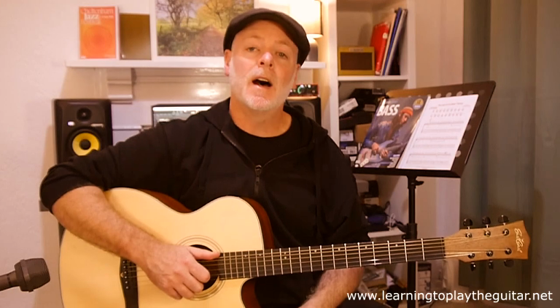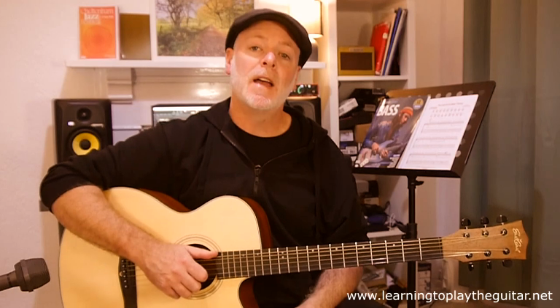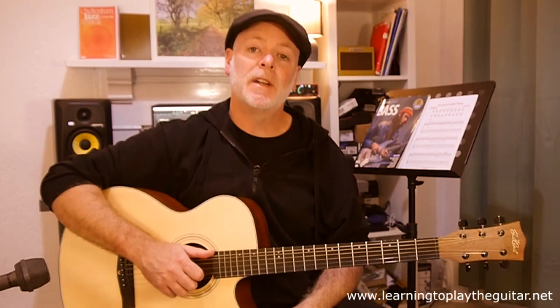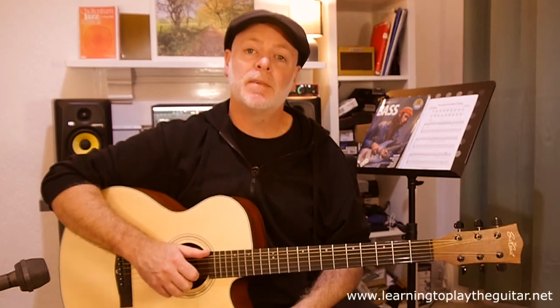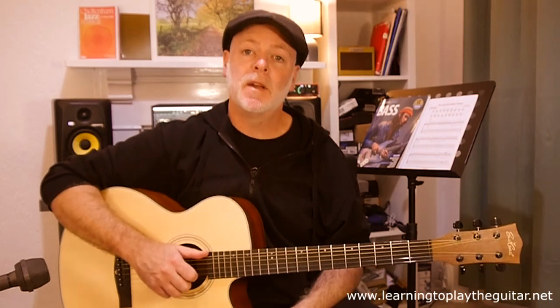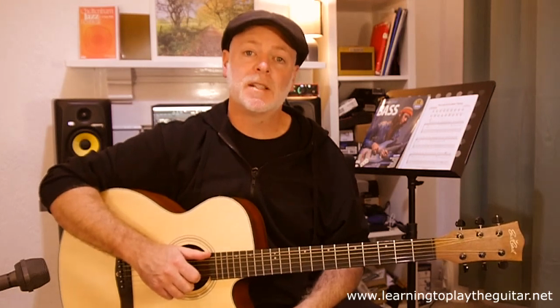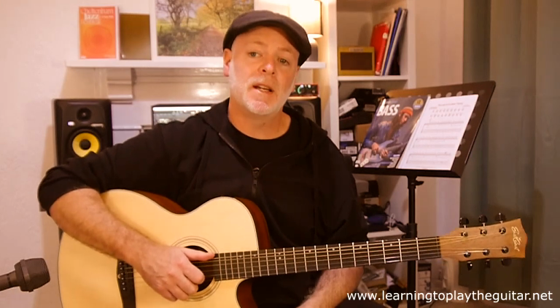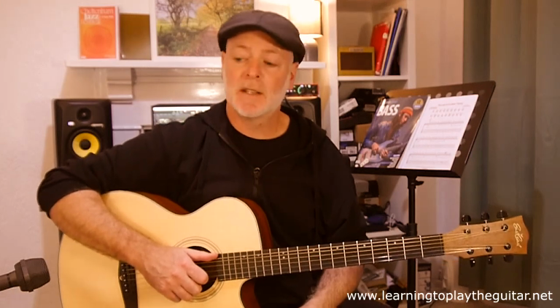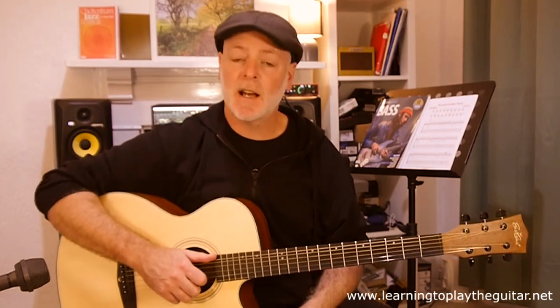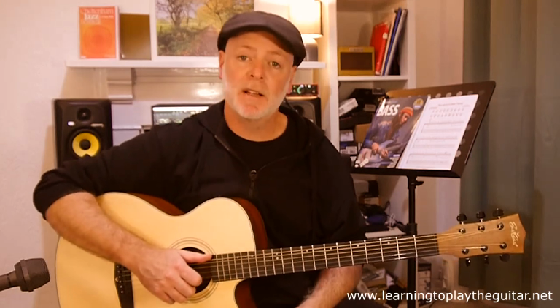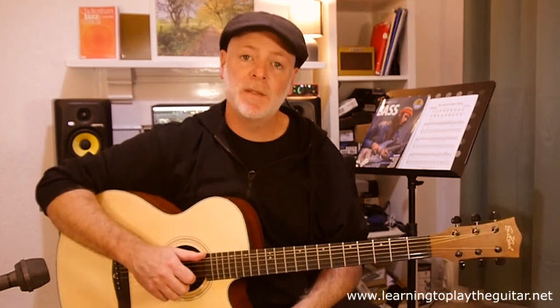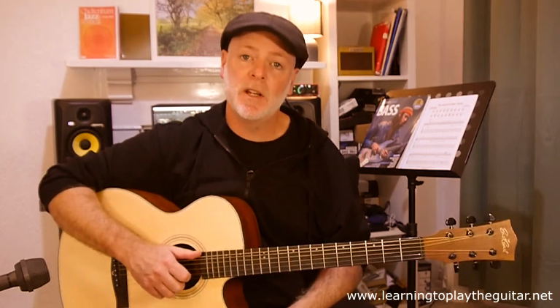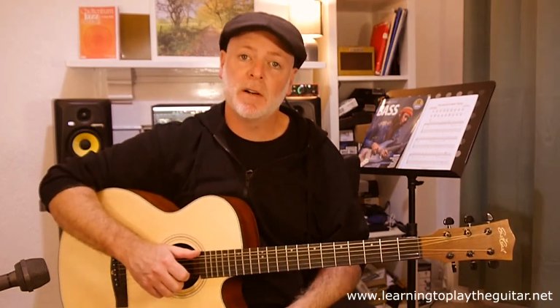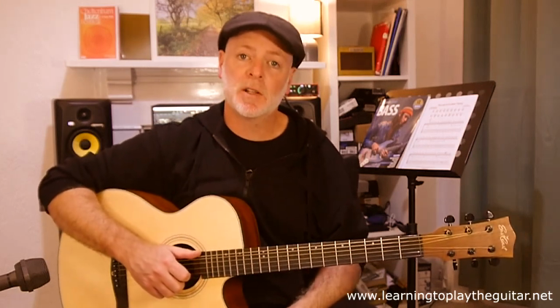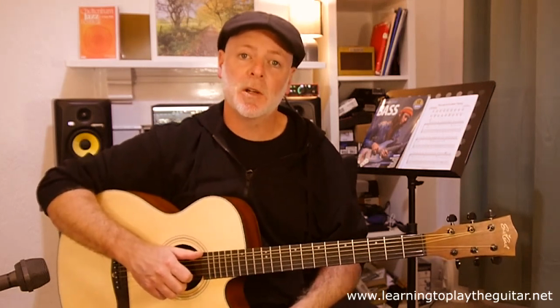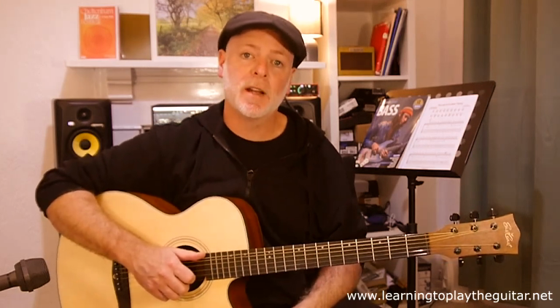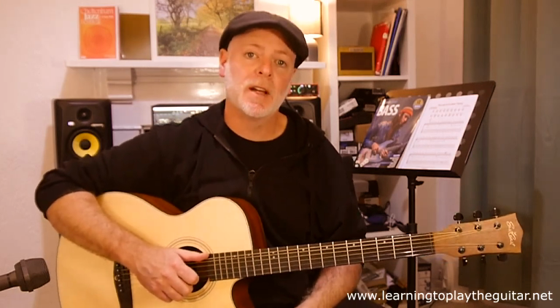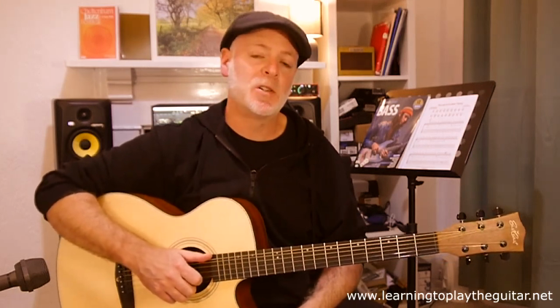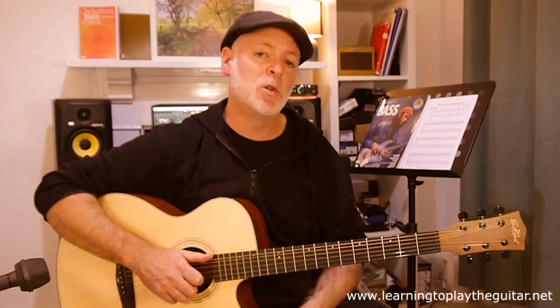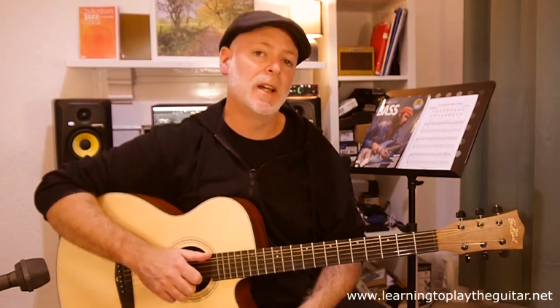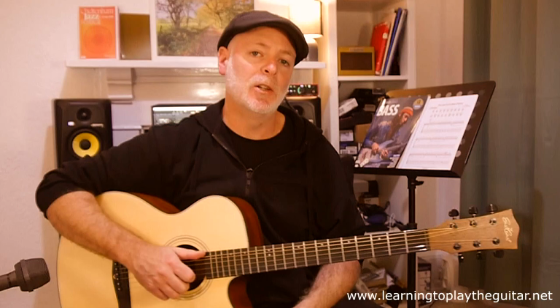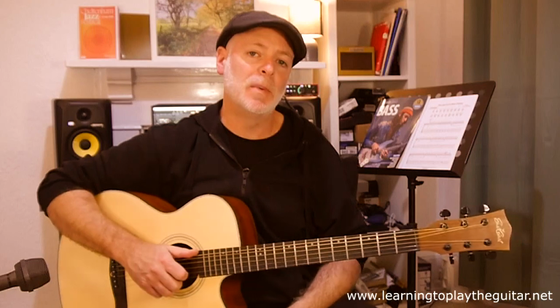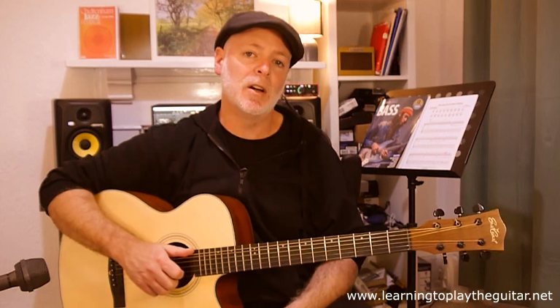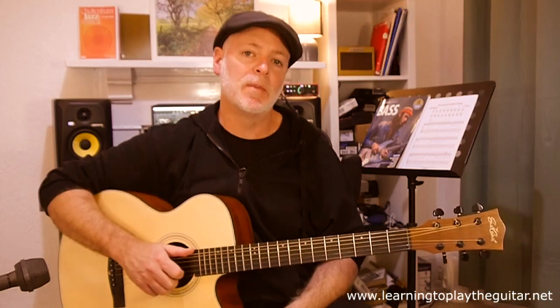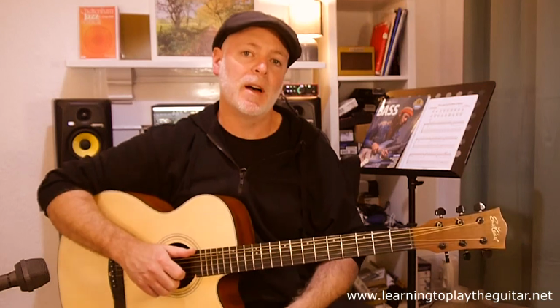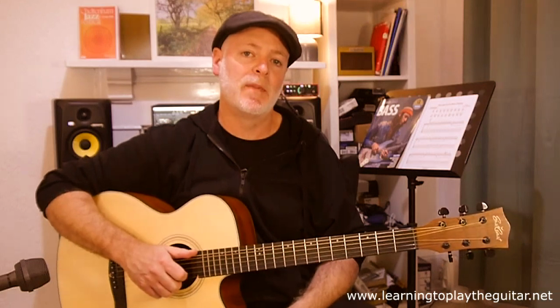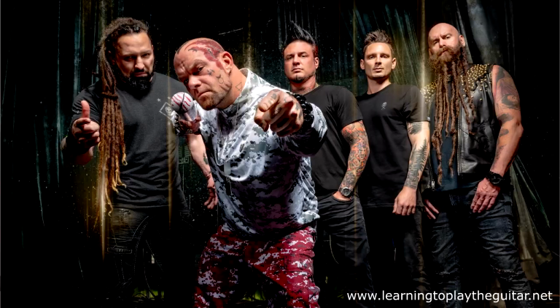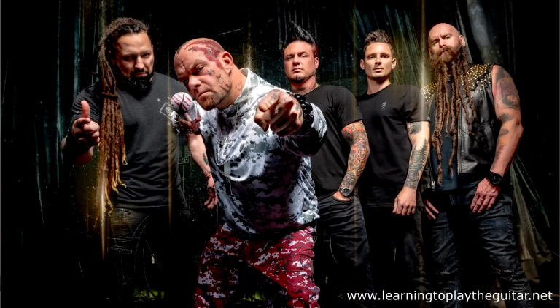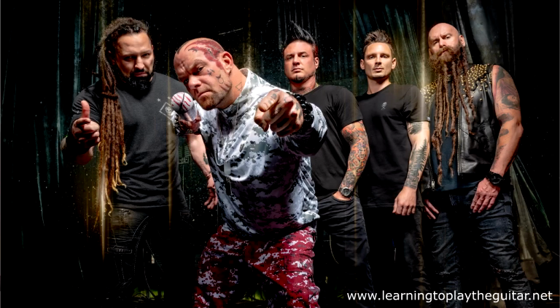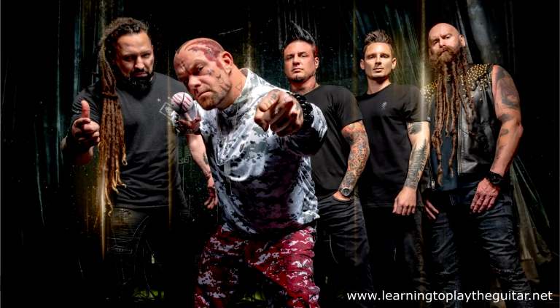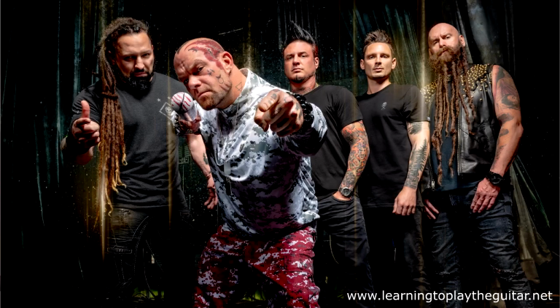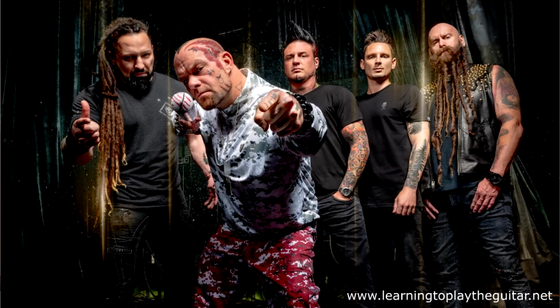Hi, Anthony here from Learning to Play the Guitar. In this video, I'm going to show you how to play the tune A Little Bit Off by Five Finger Death Punch.